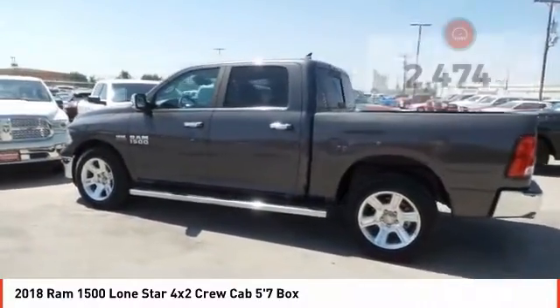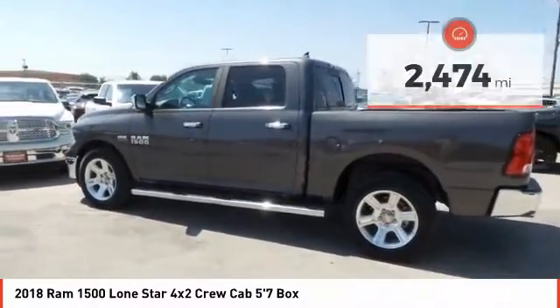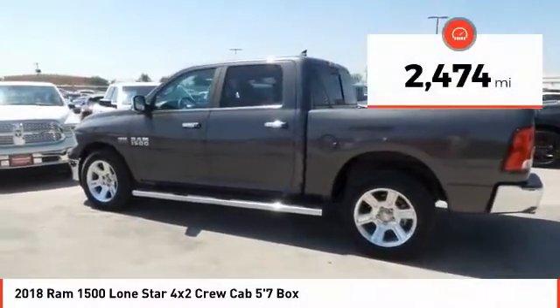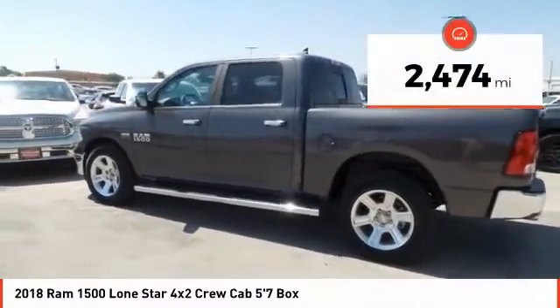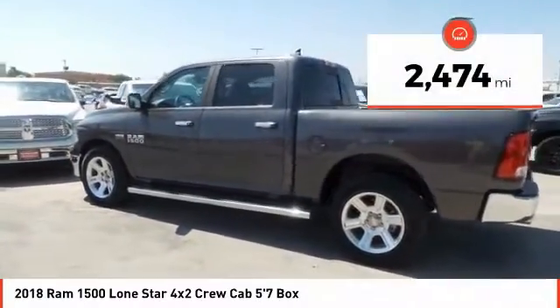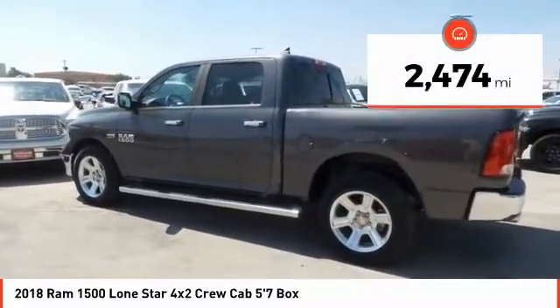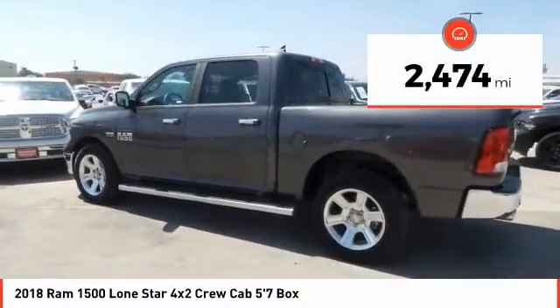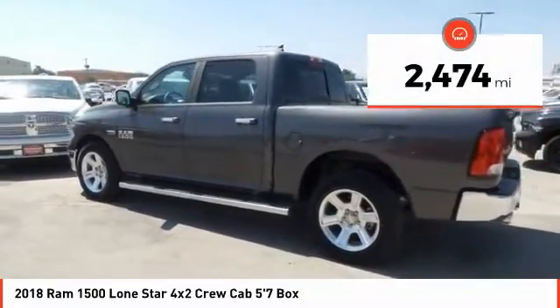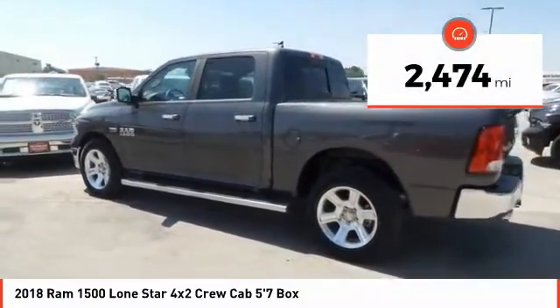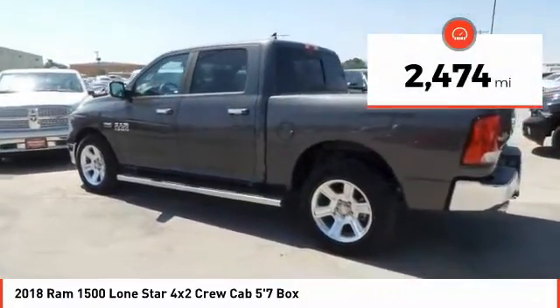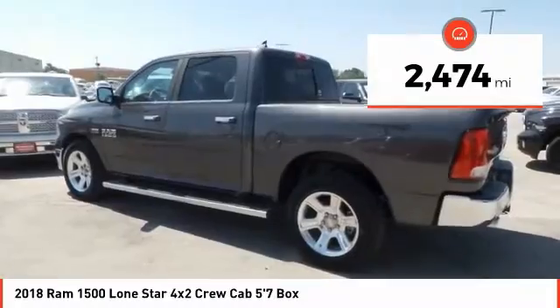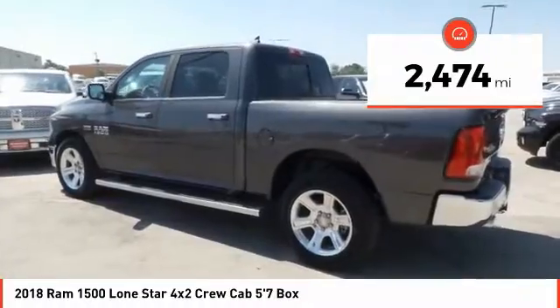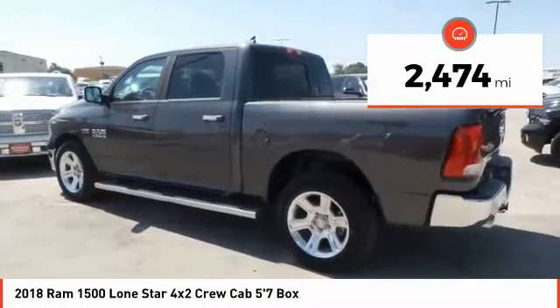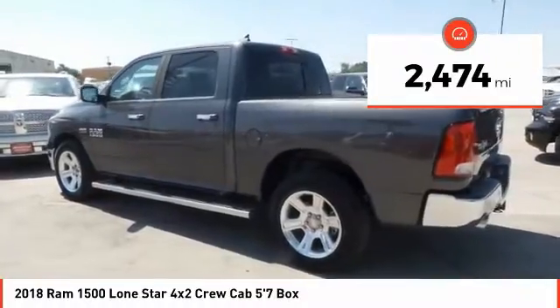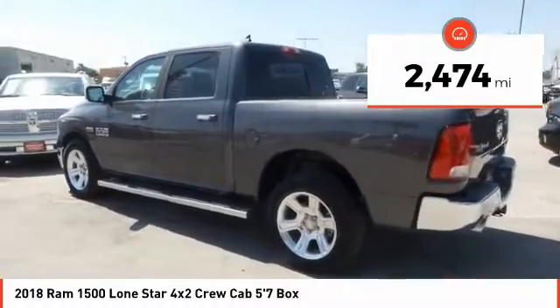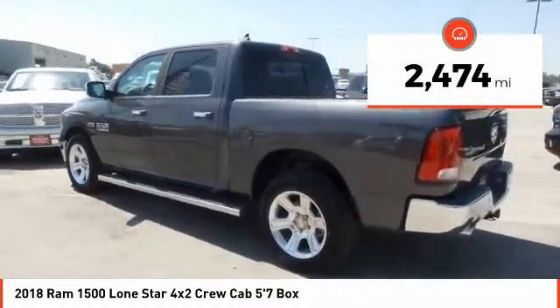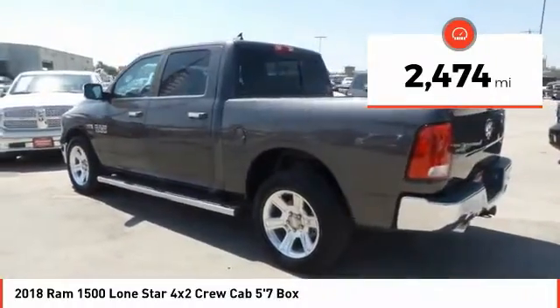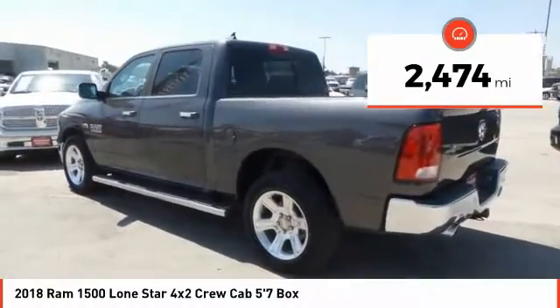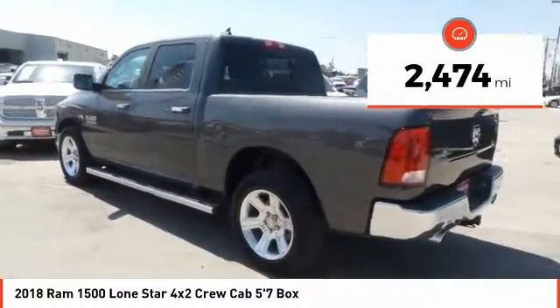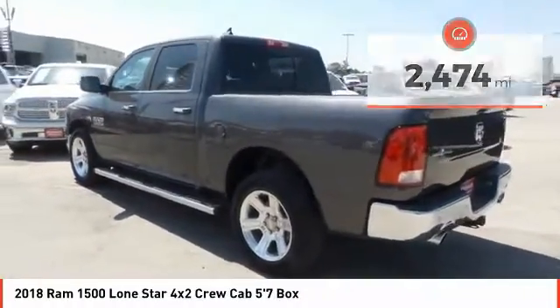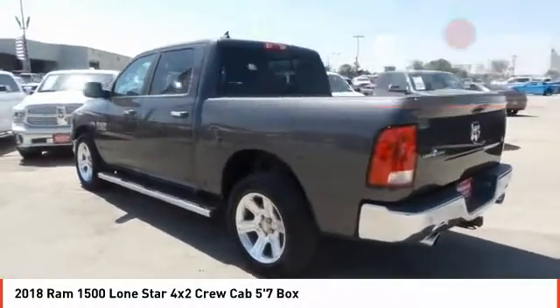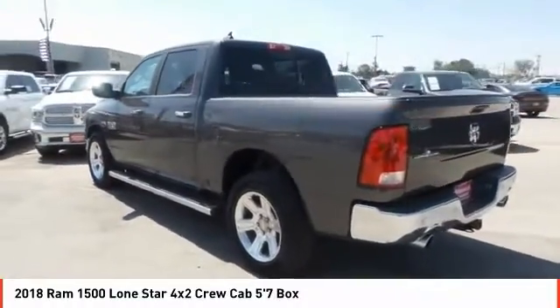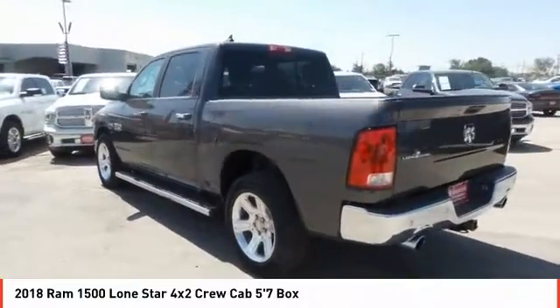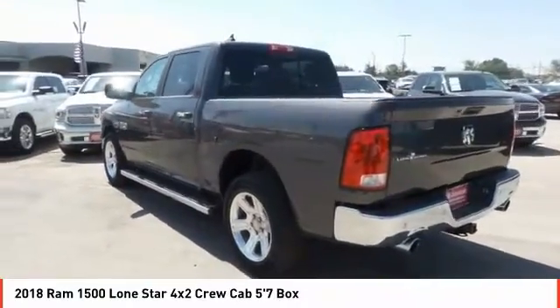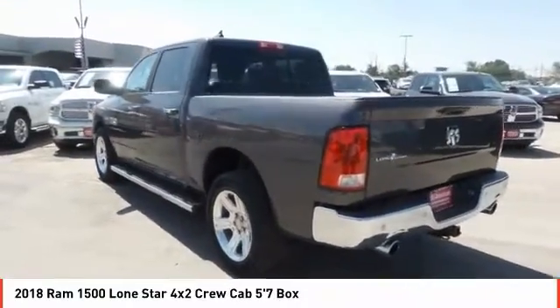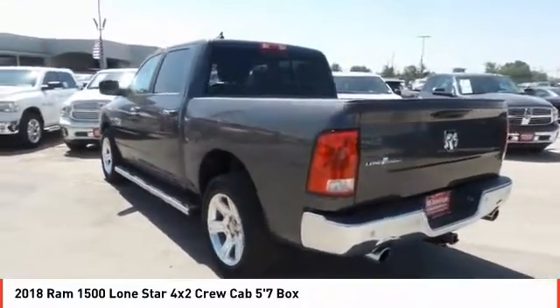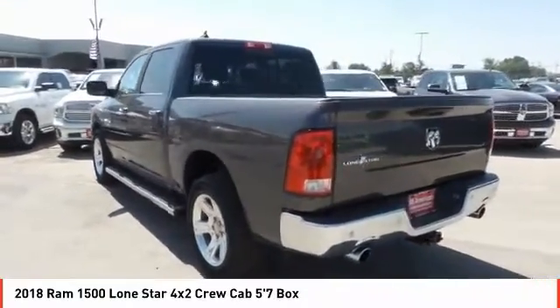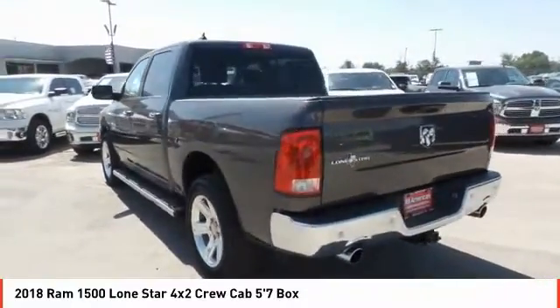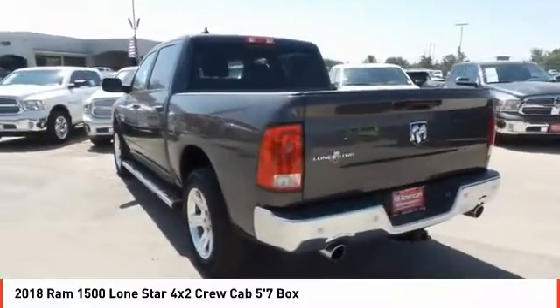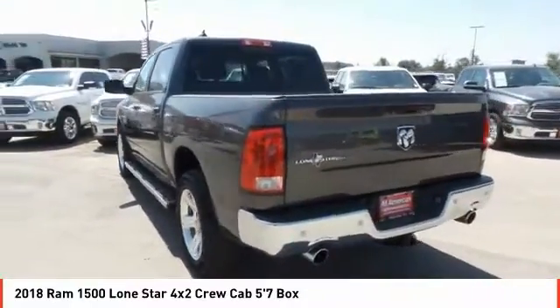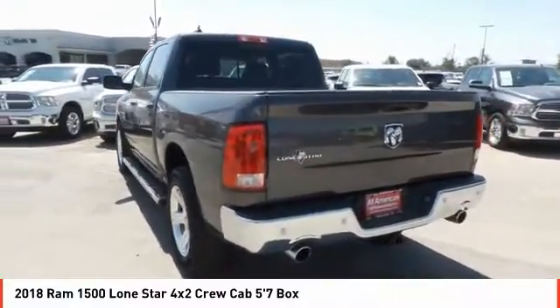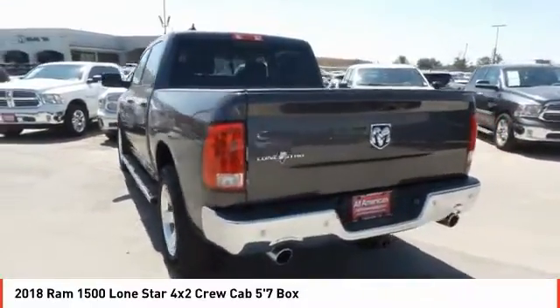This vehicle has less than 3,000 miles. Is love at first sight really possible? Let us know when you stop in.